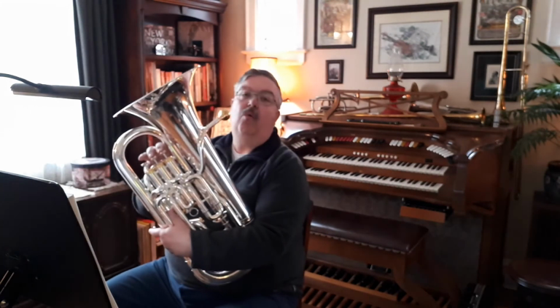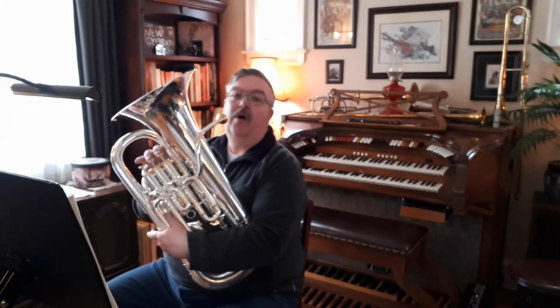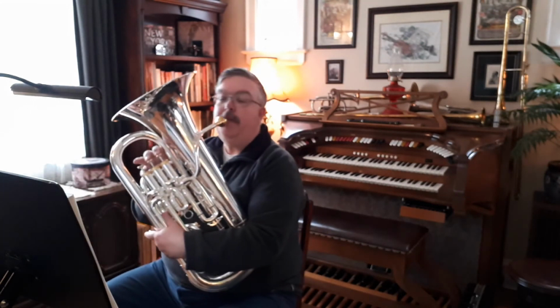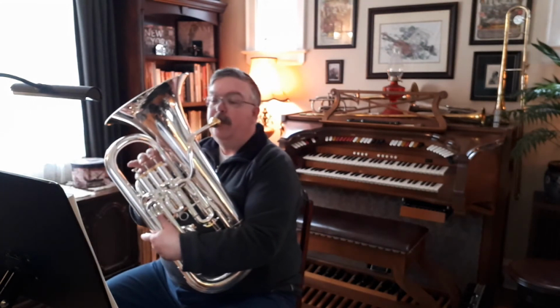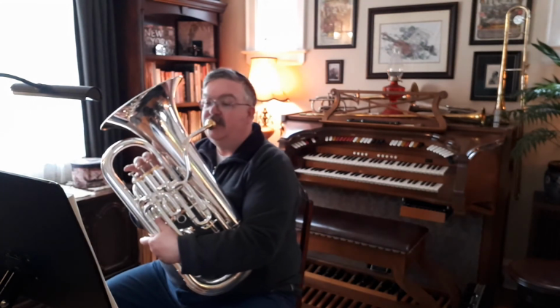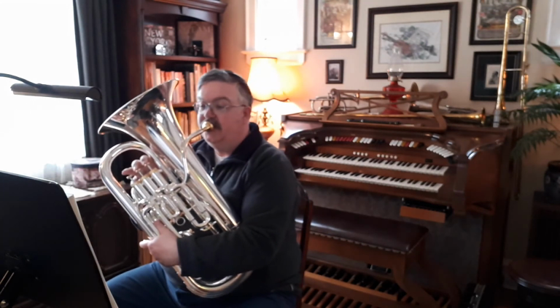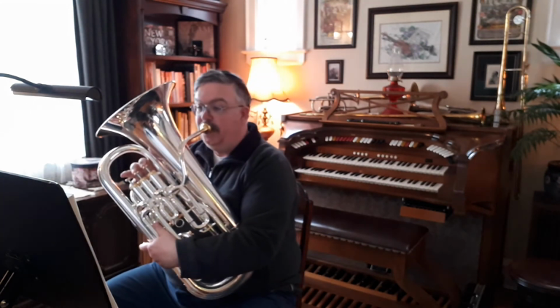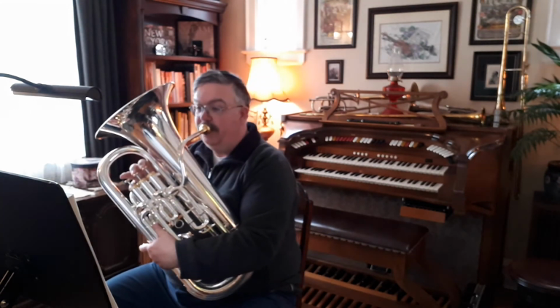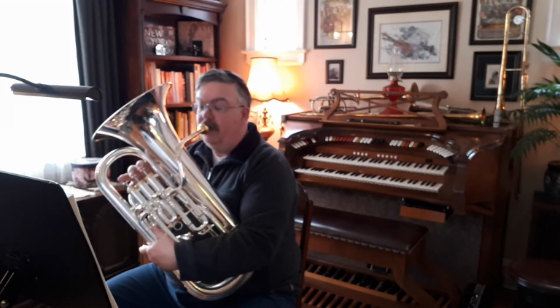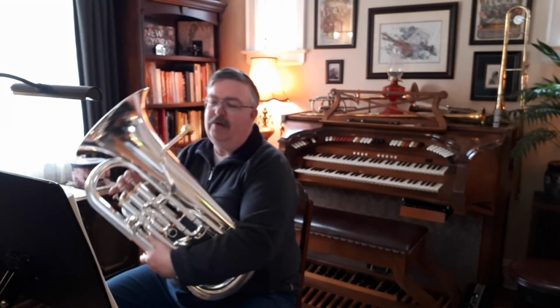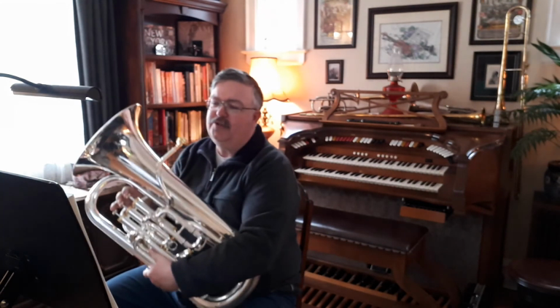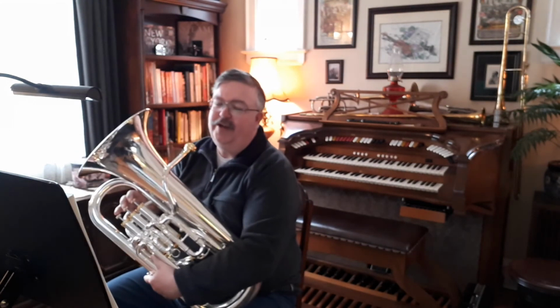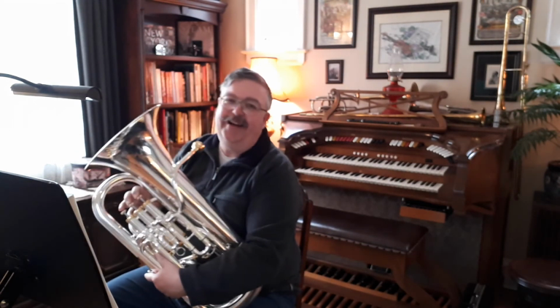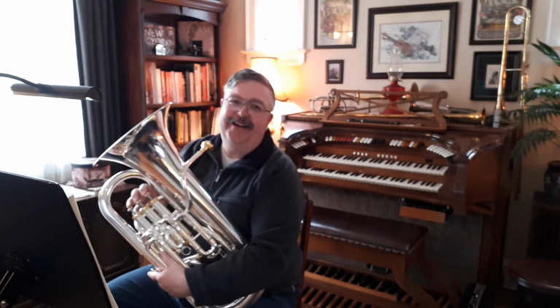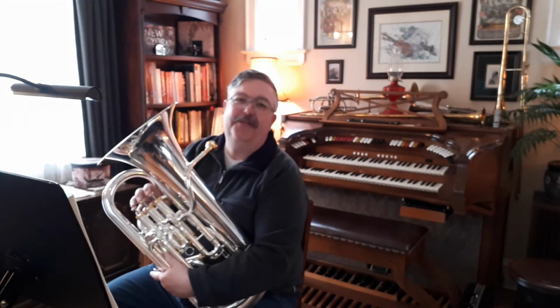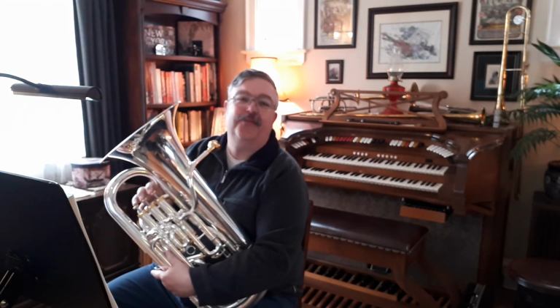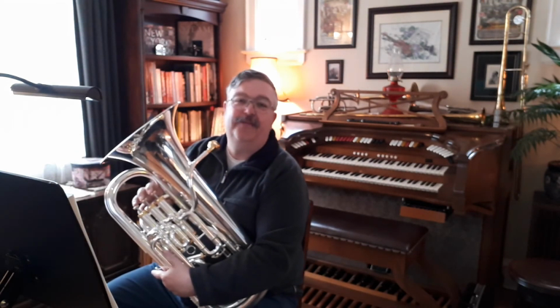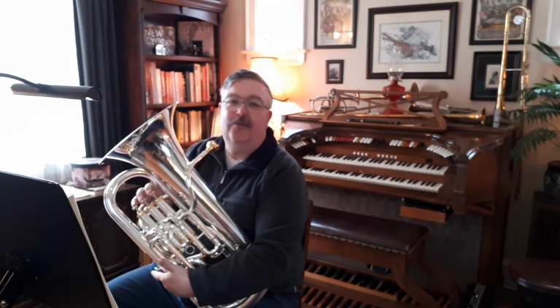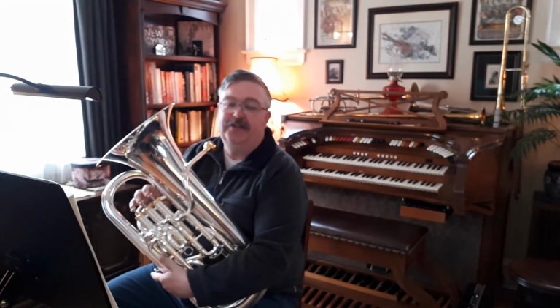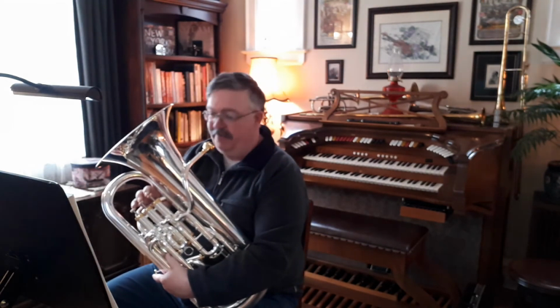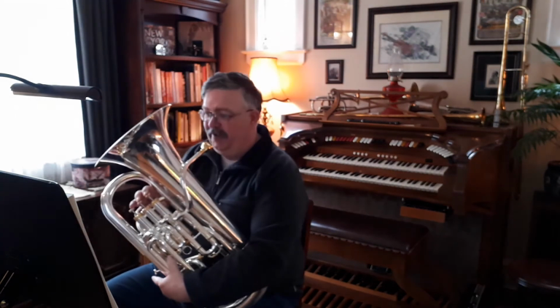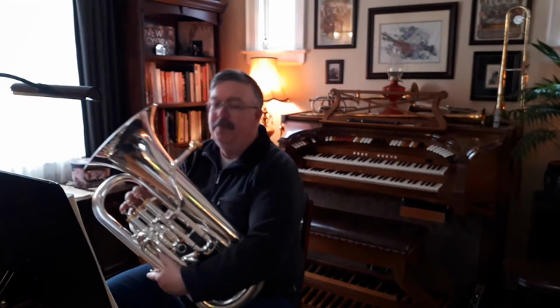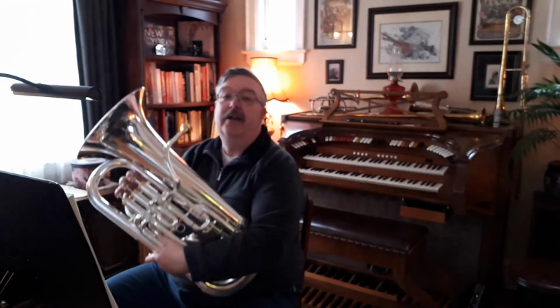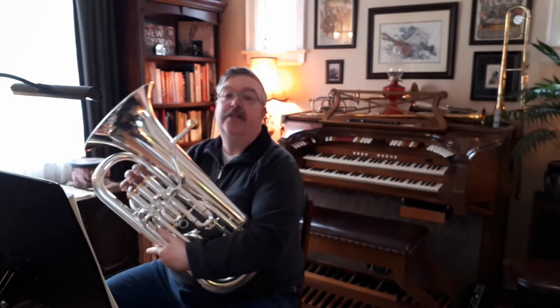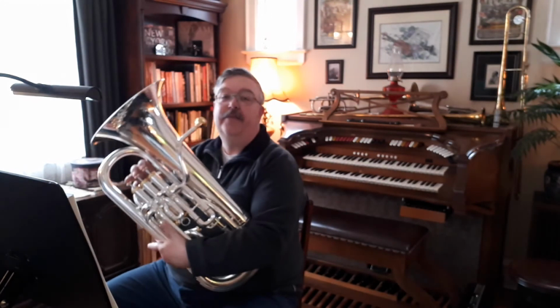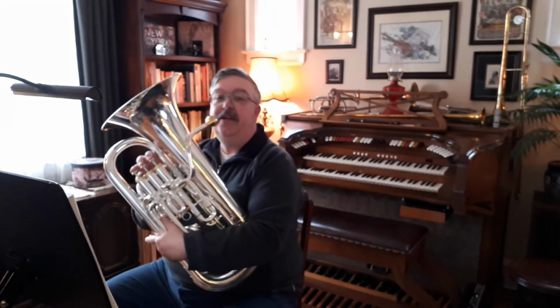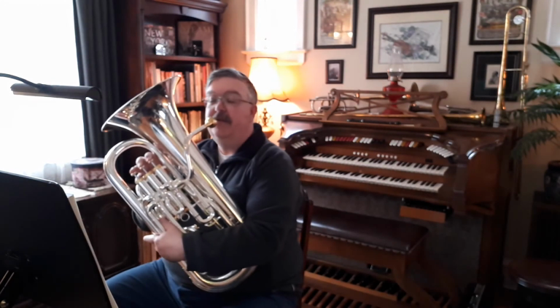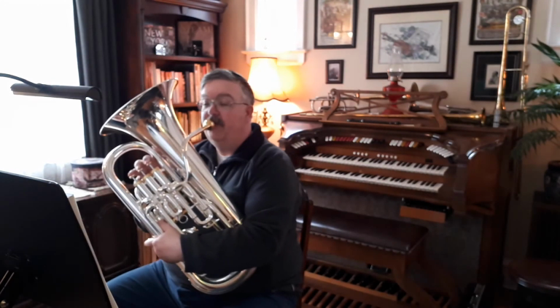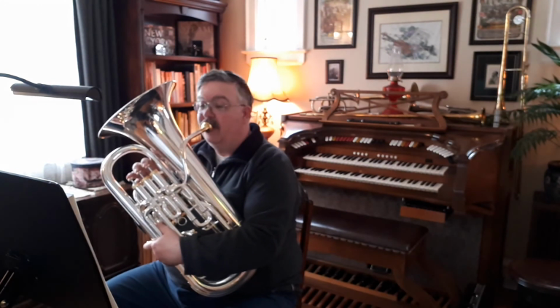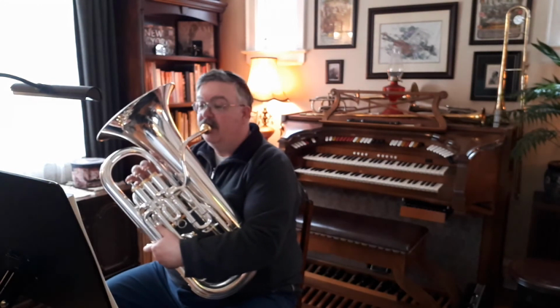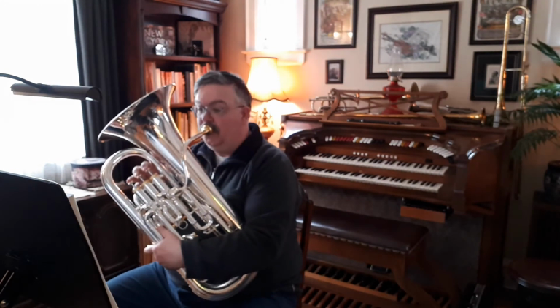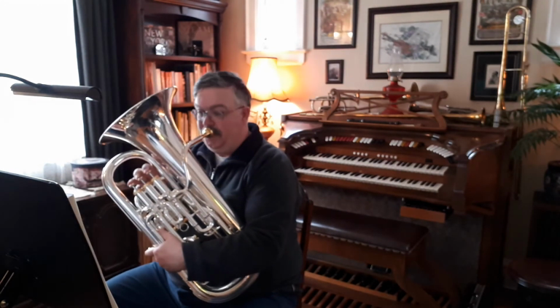One, two — oh, I'm sorry. Three, four, one, two. Here we go. Three, four, one.